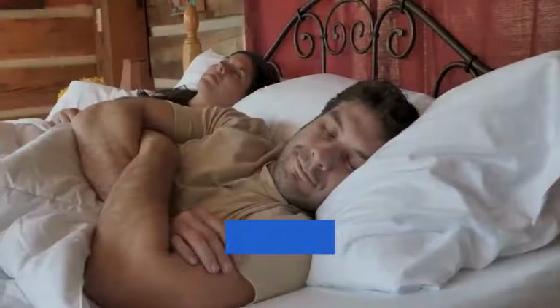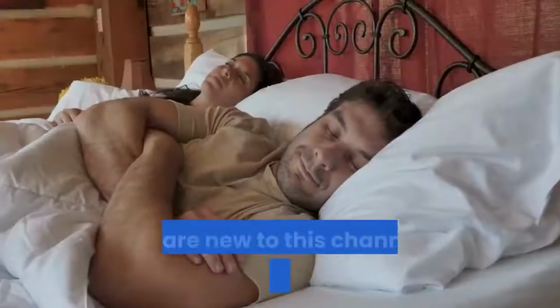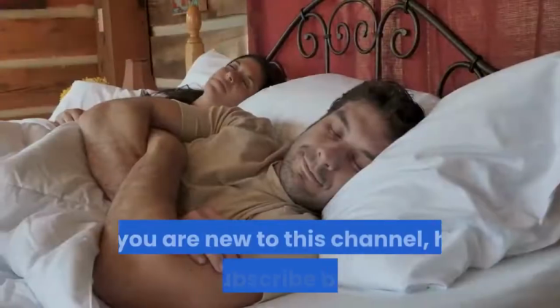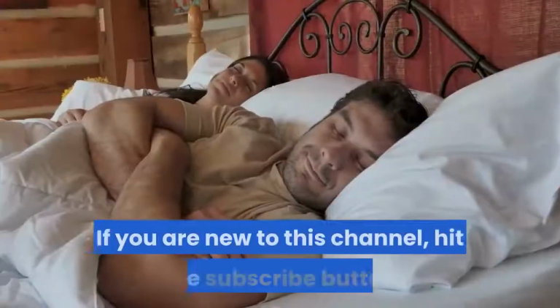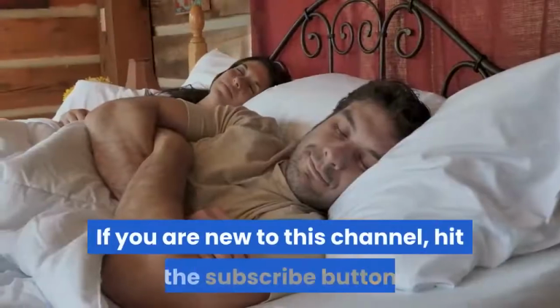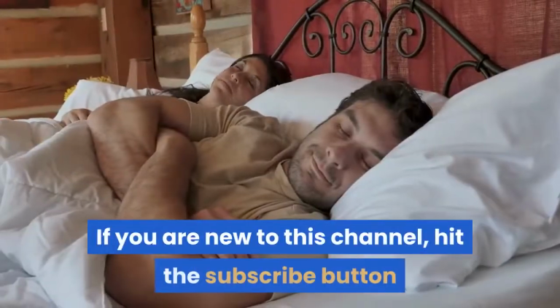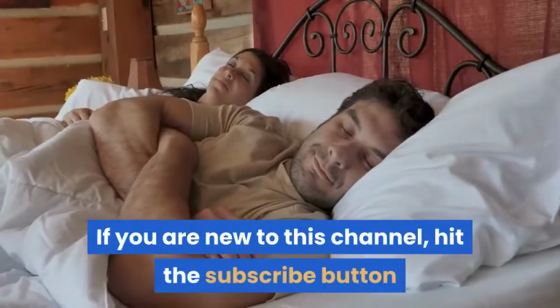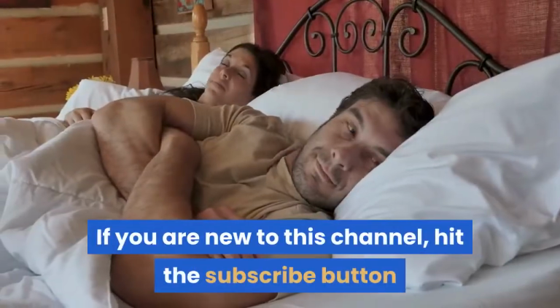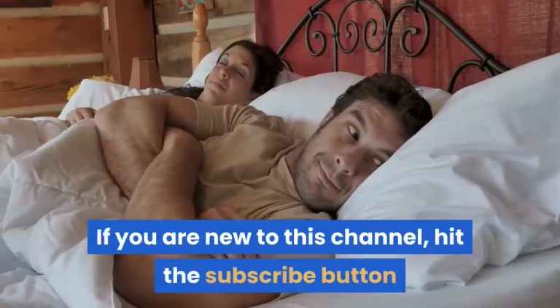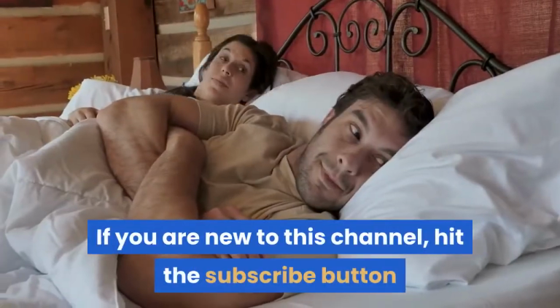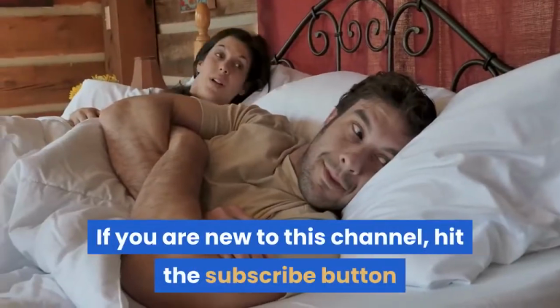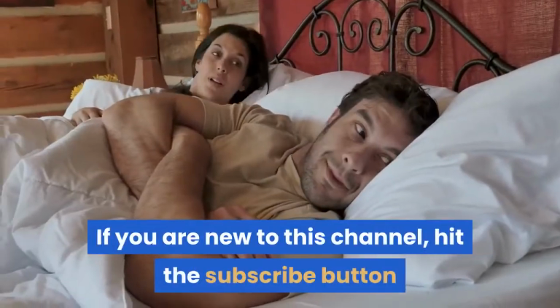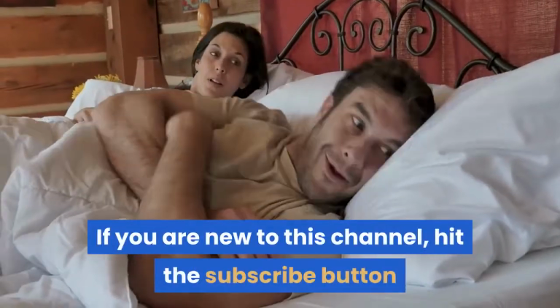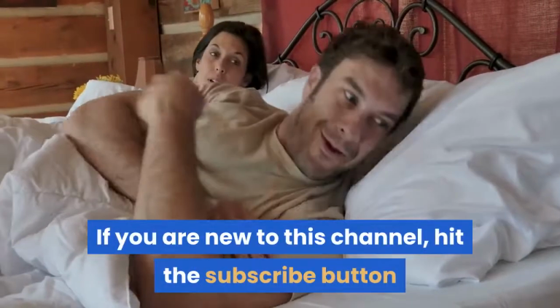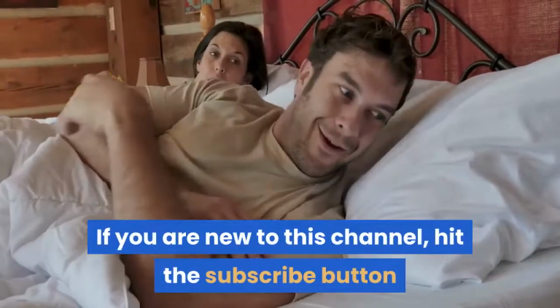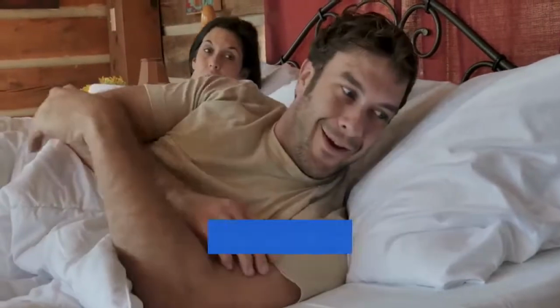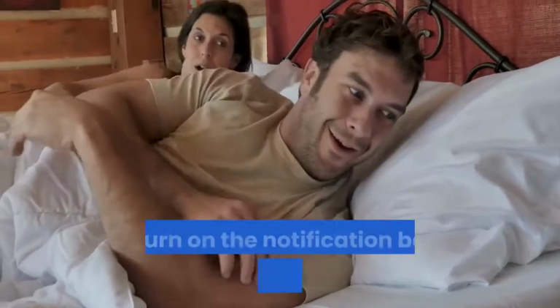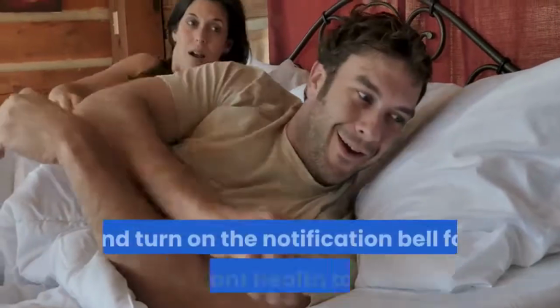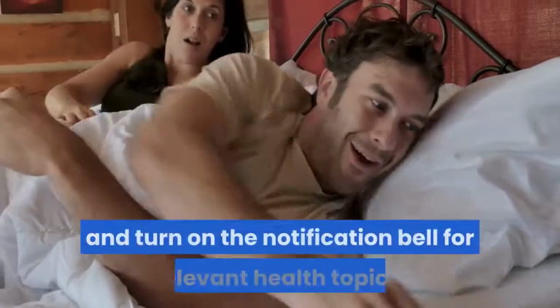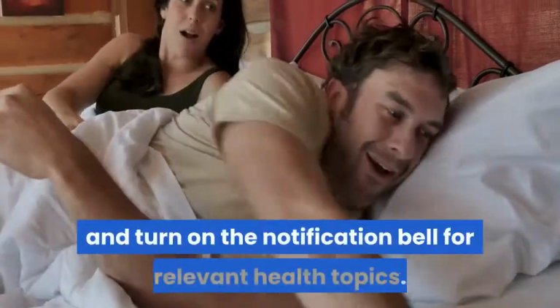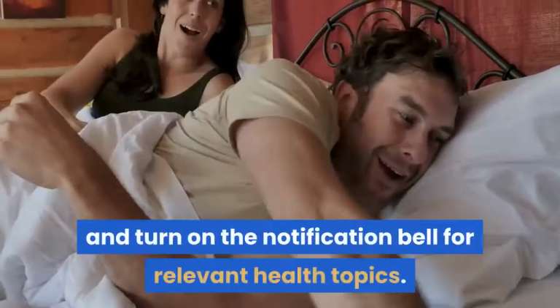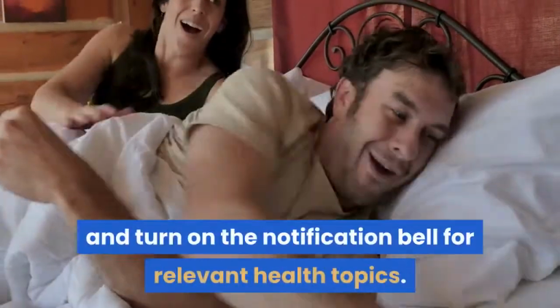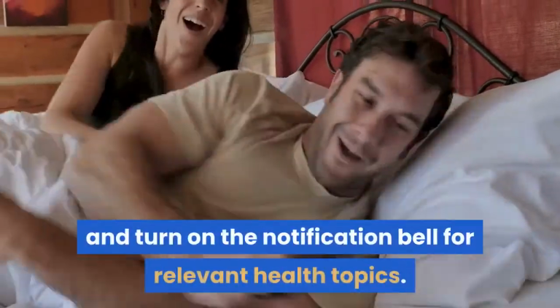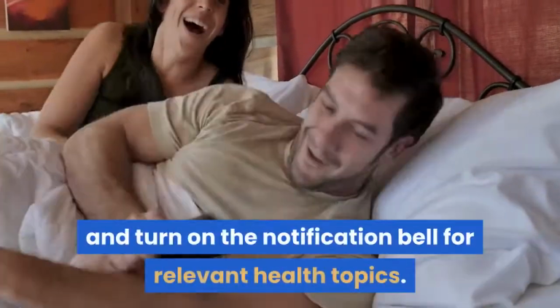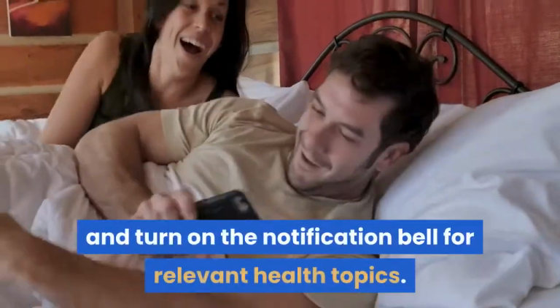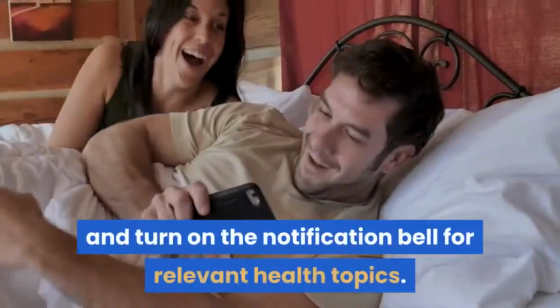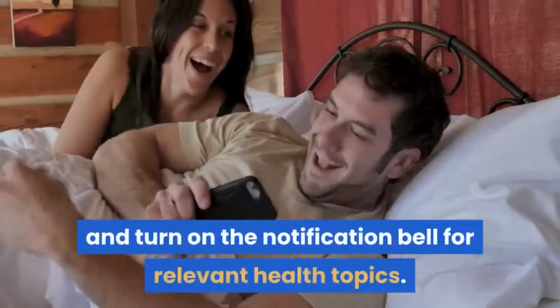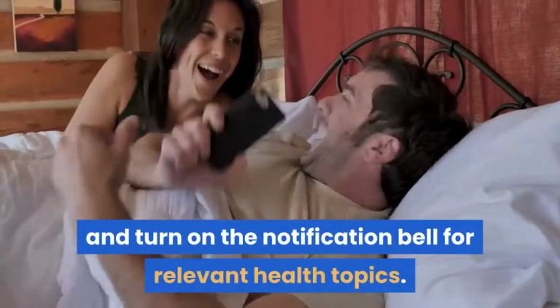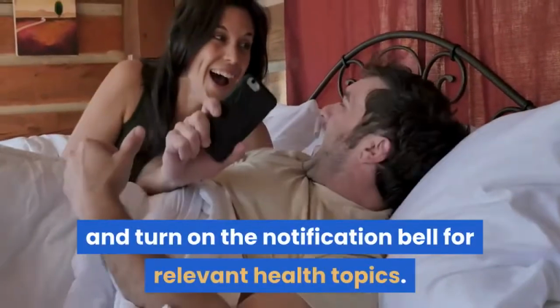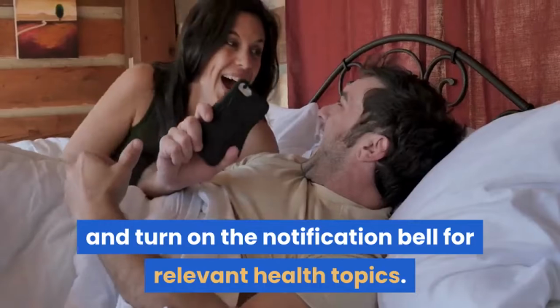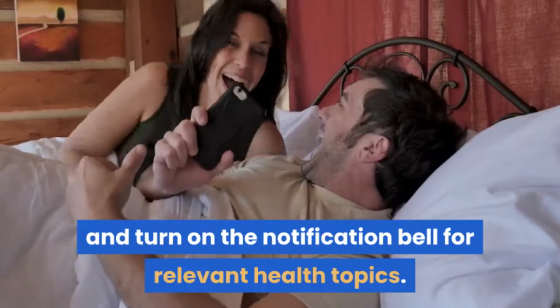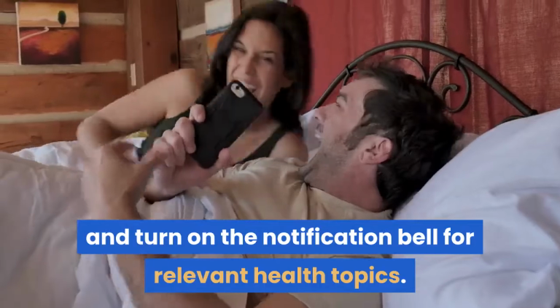If you are new to this channel, hit the subscribe button and turn on the notification bell for relevant health topics.